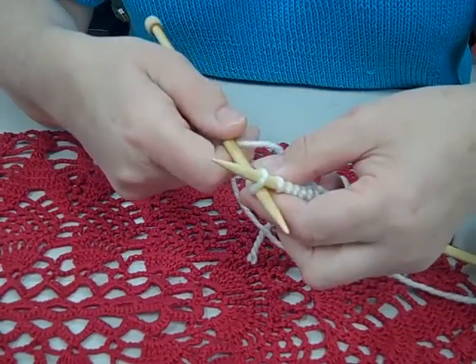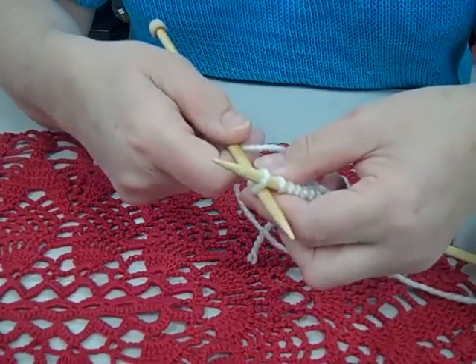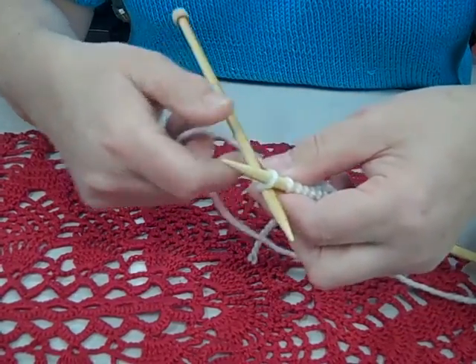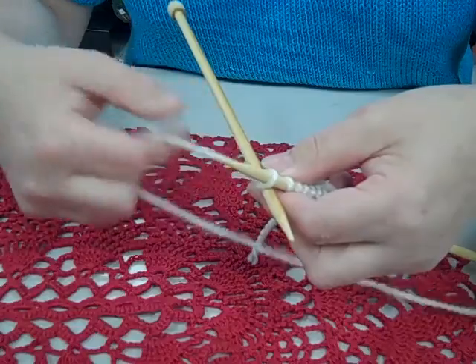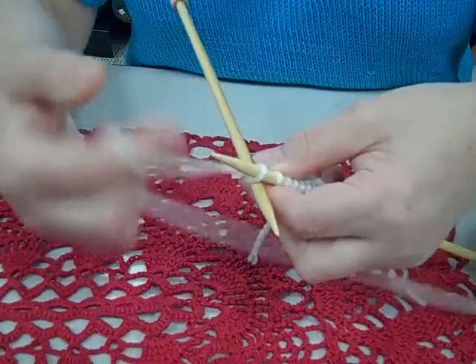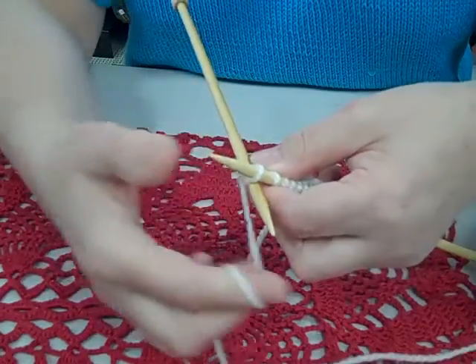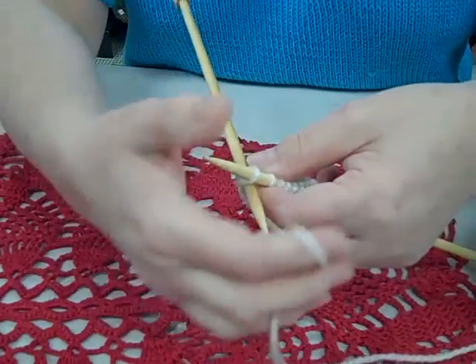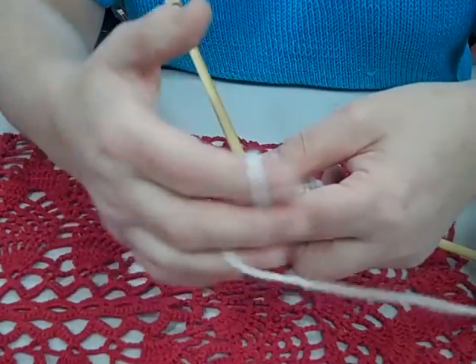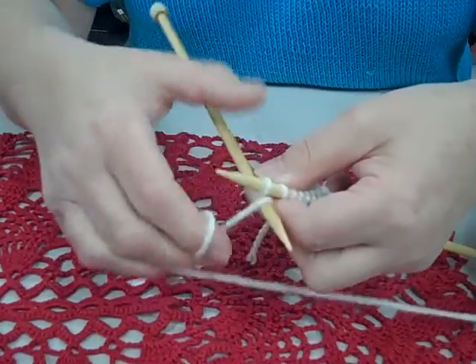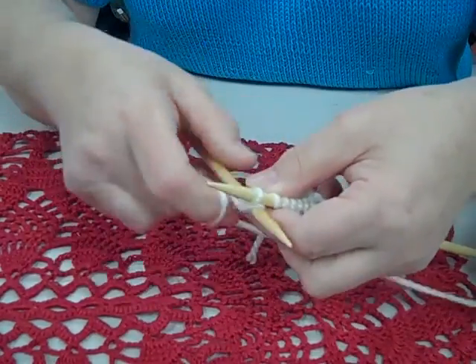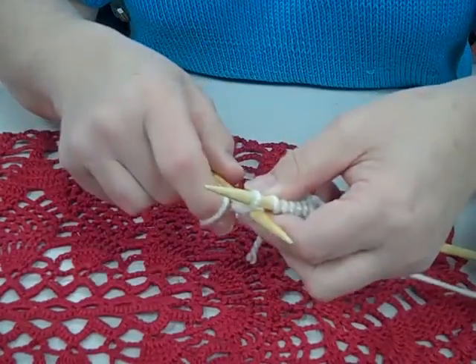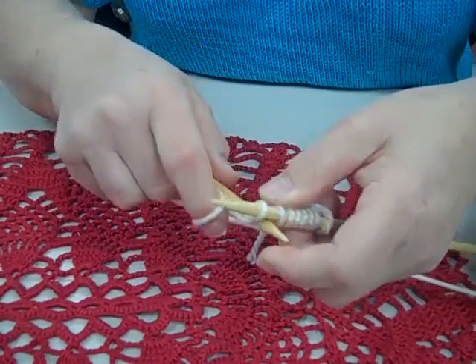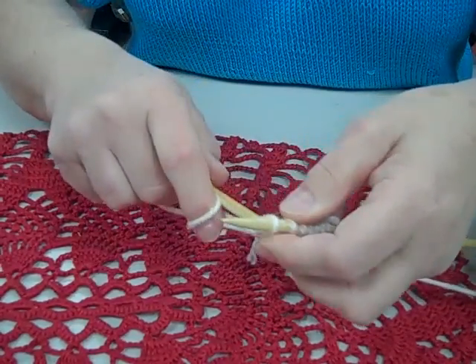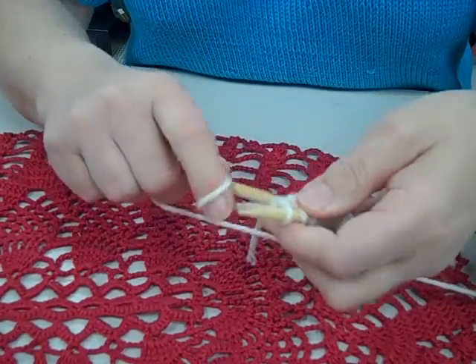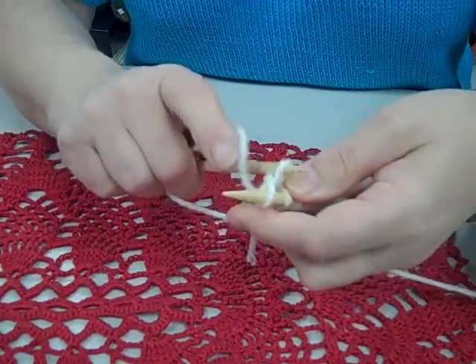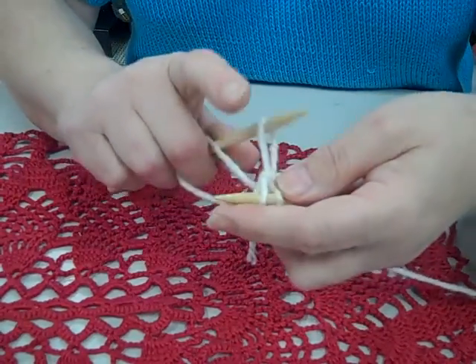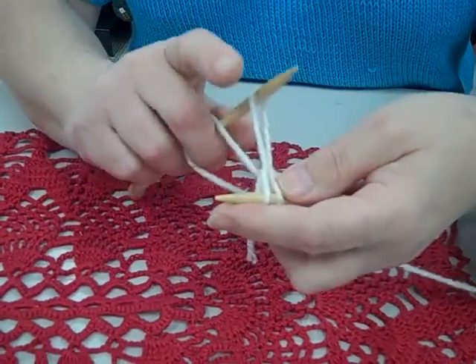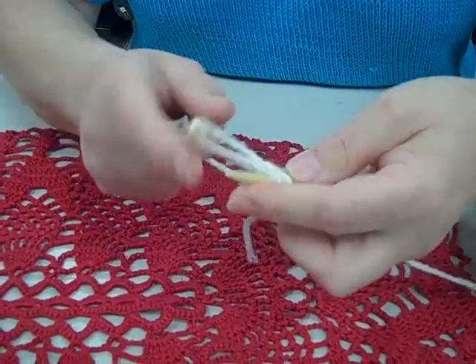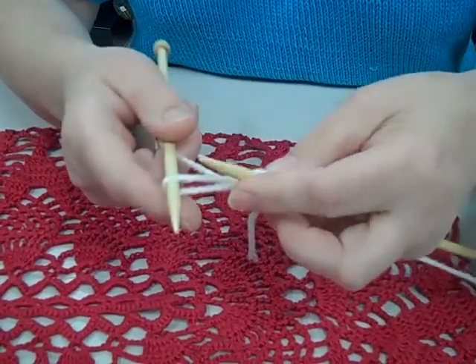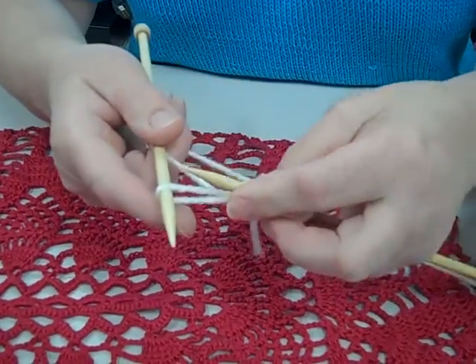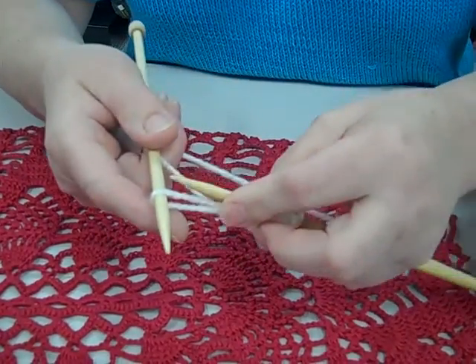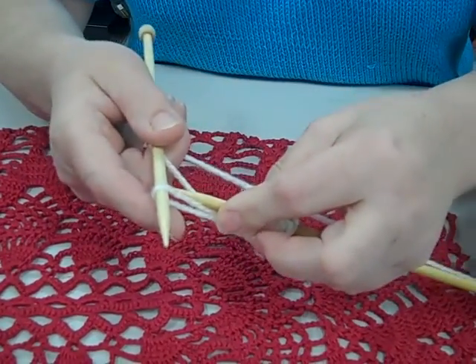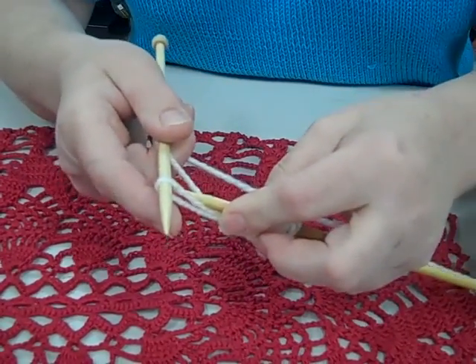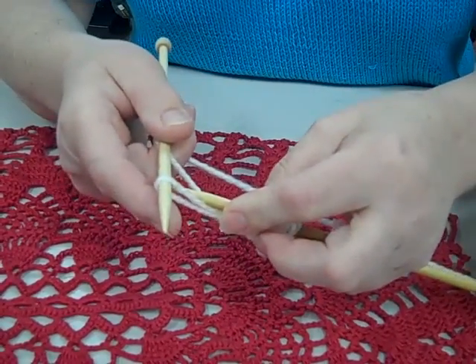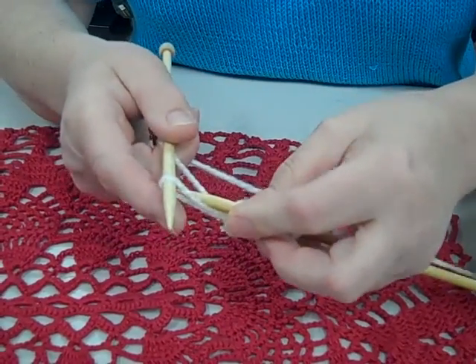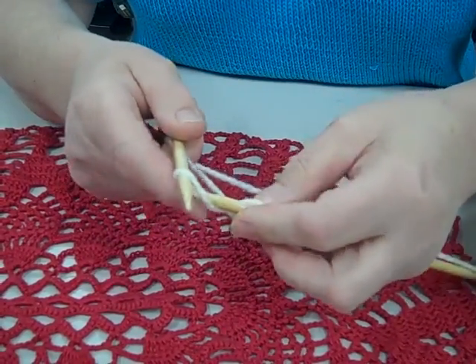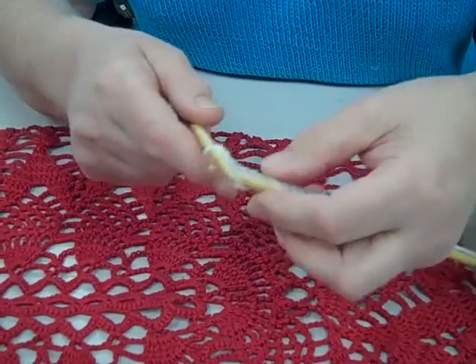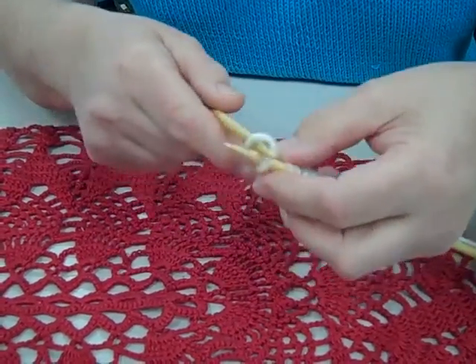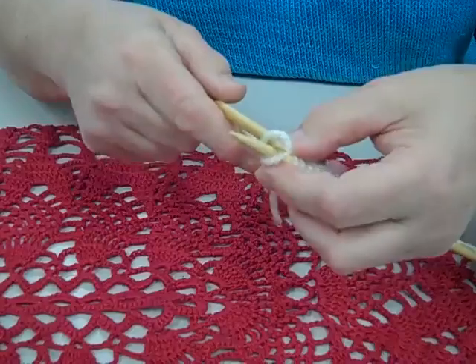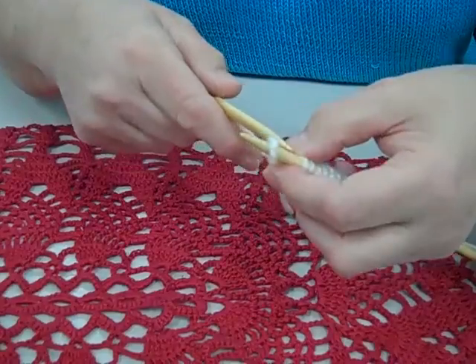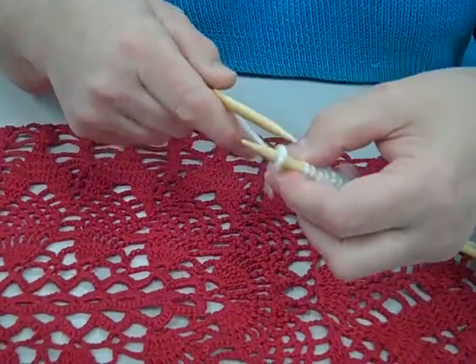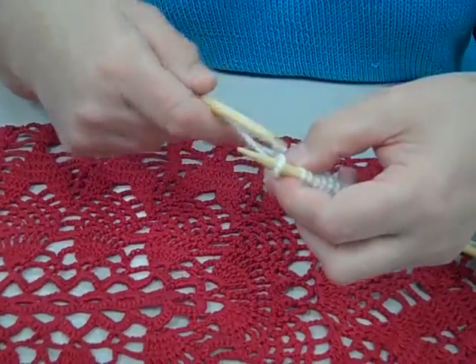So behind, knit, pull forward, once more behind the loop and pick it up.